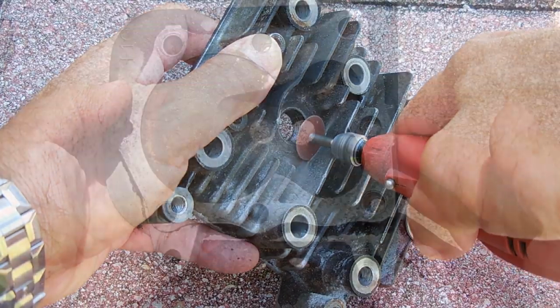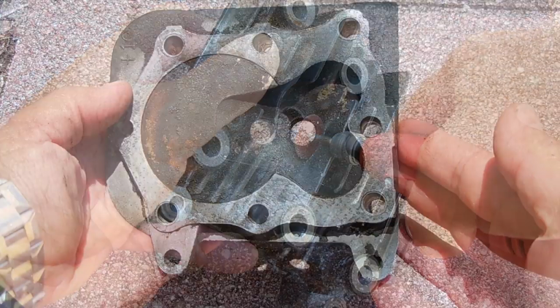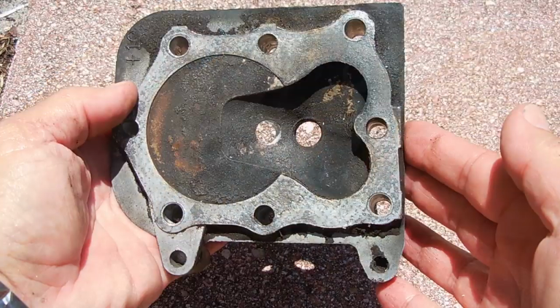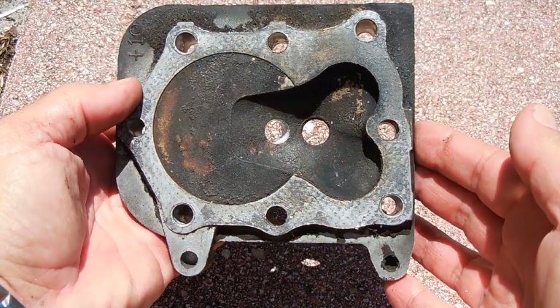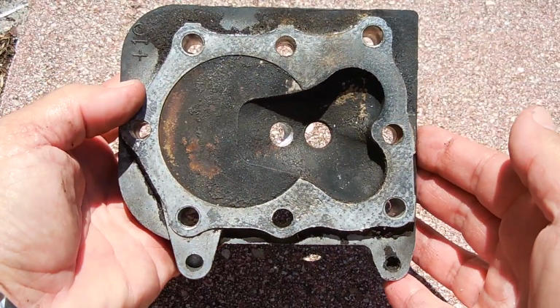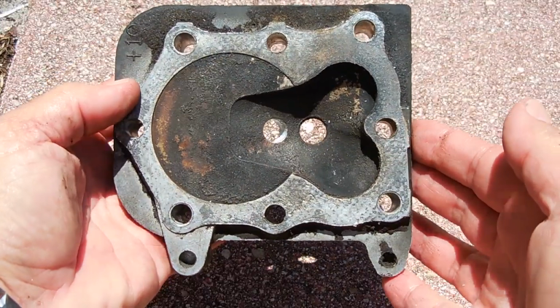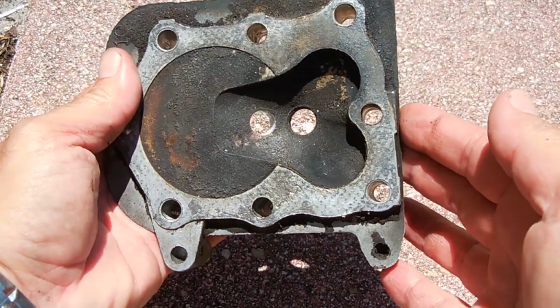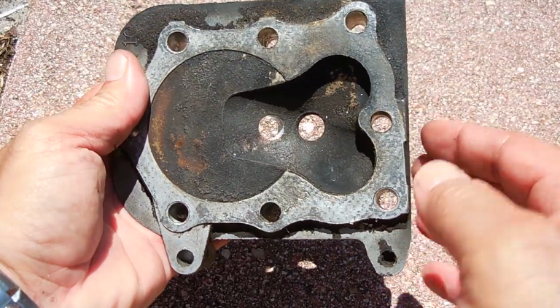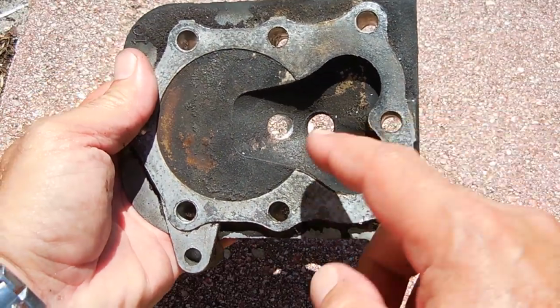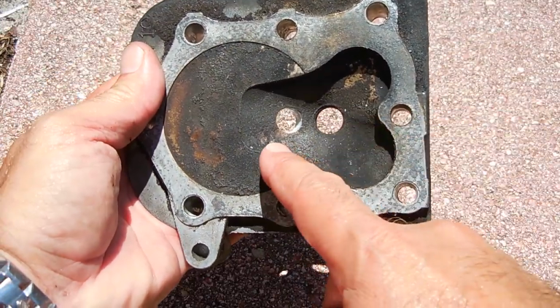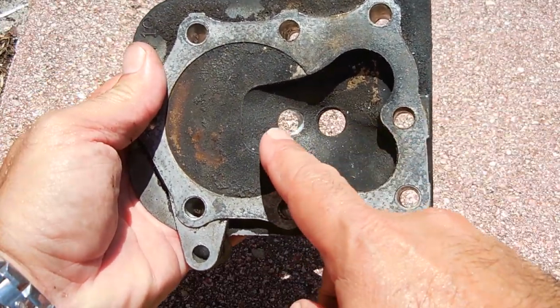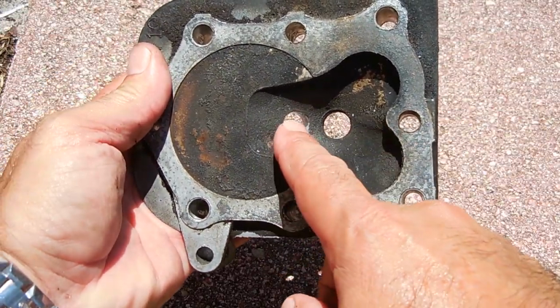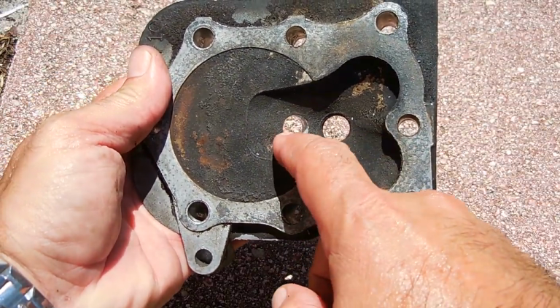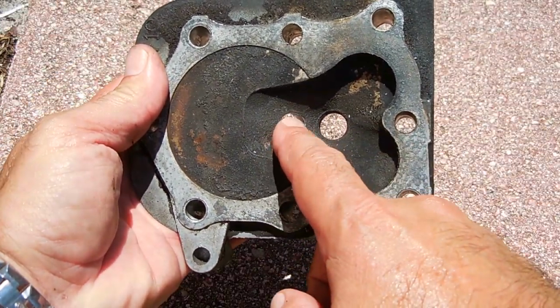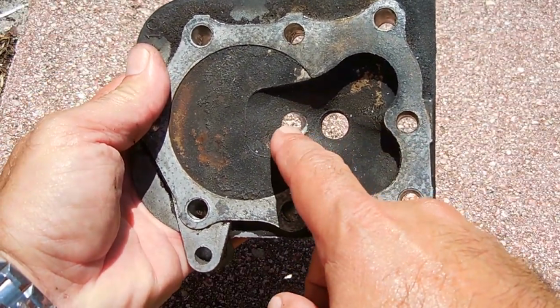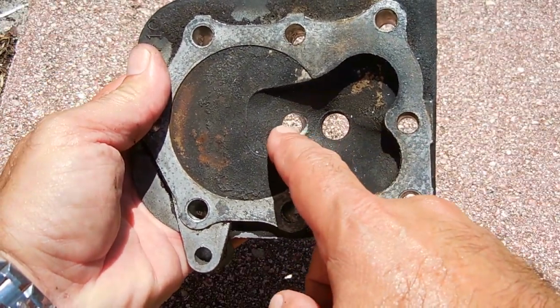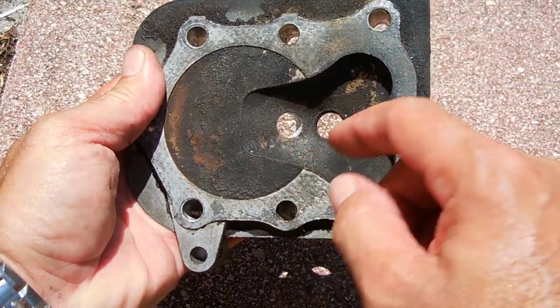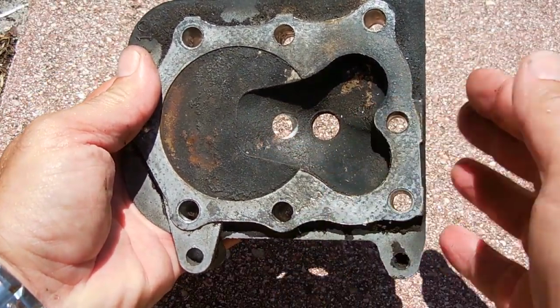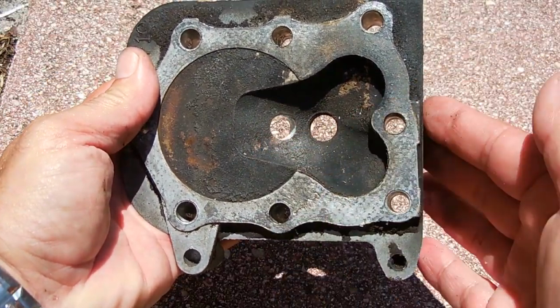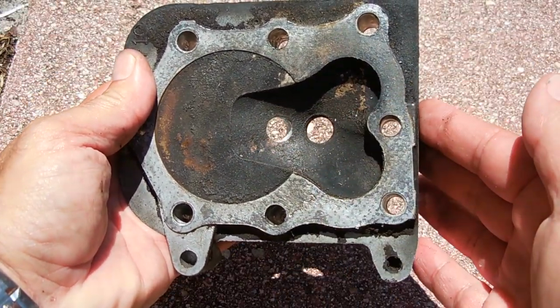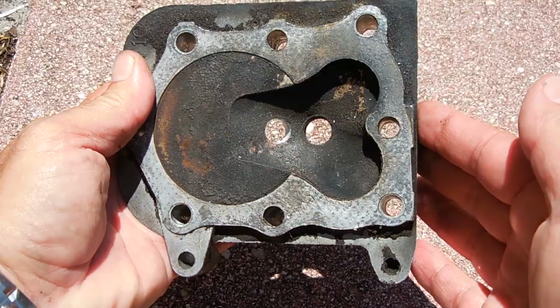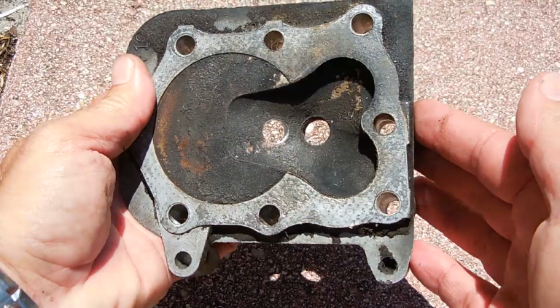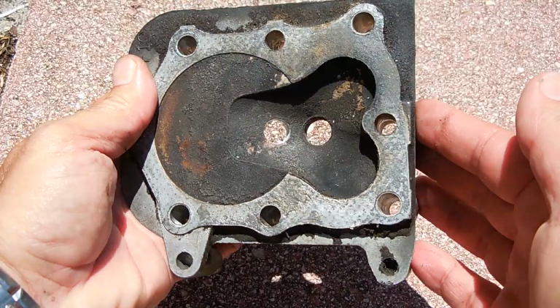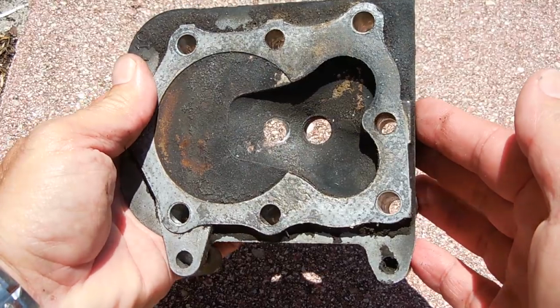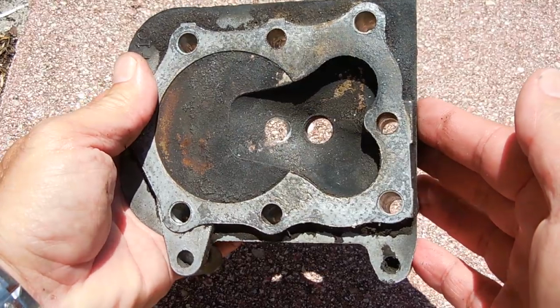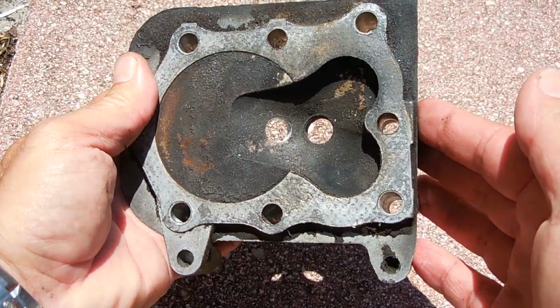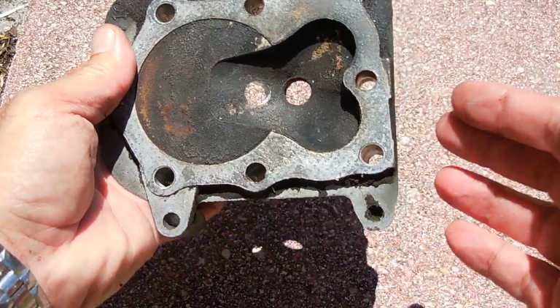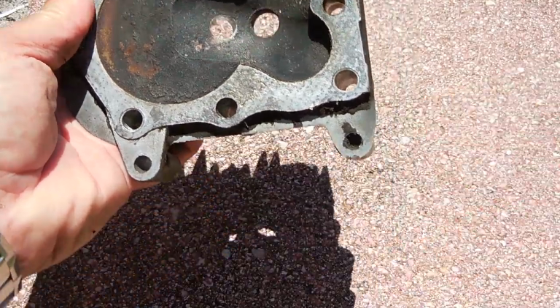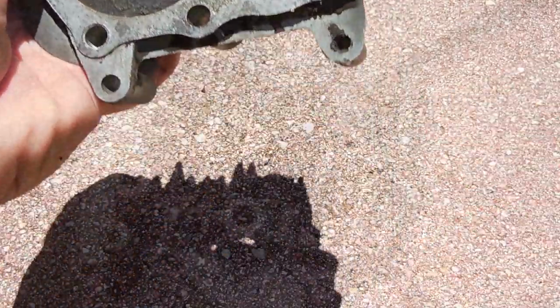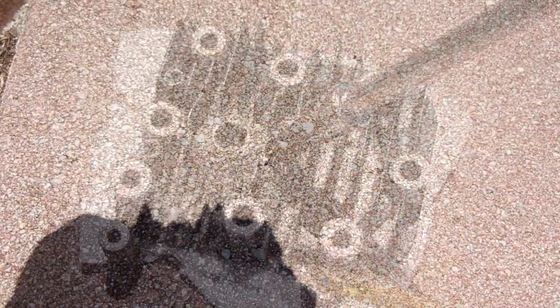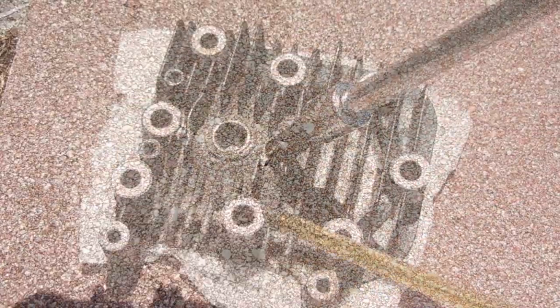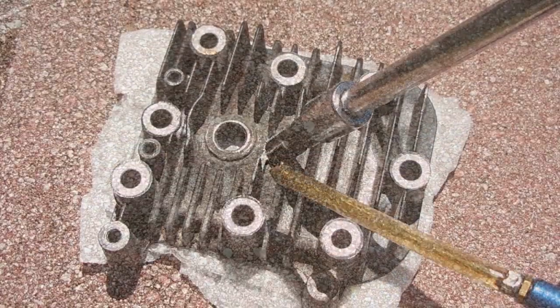With the cooling fins removed, the hole has been drilled. Now I'm going to carefully tap the hole using a ¼ inch pipe cap.